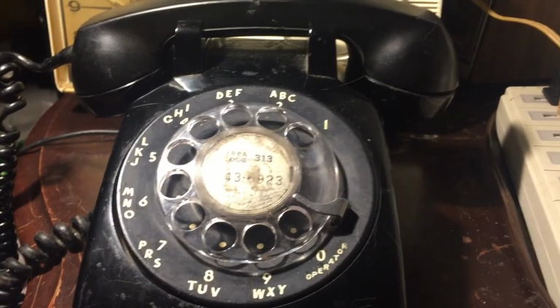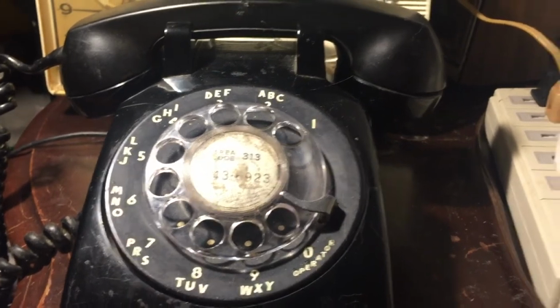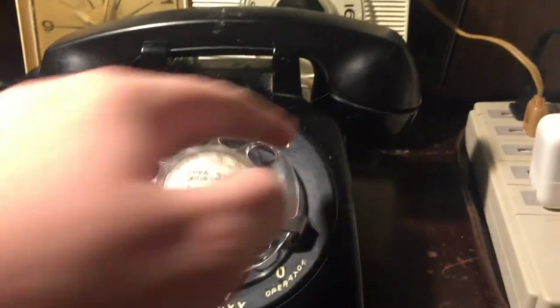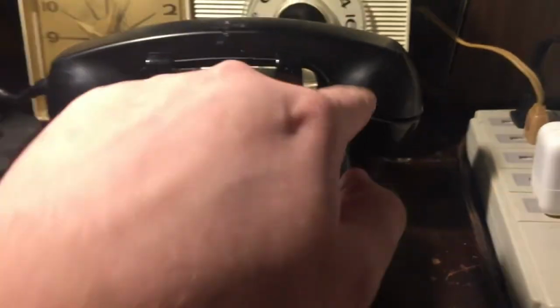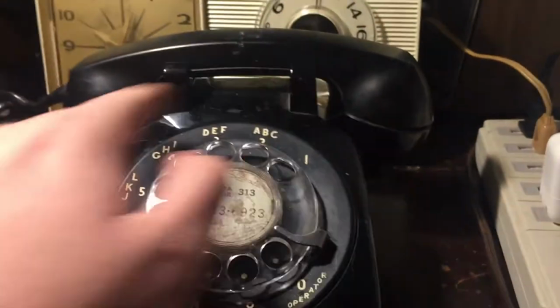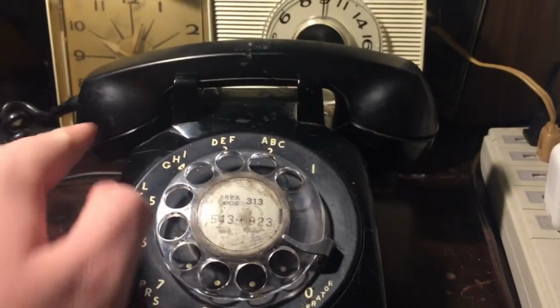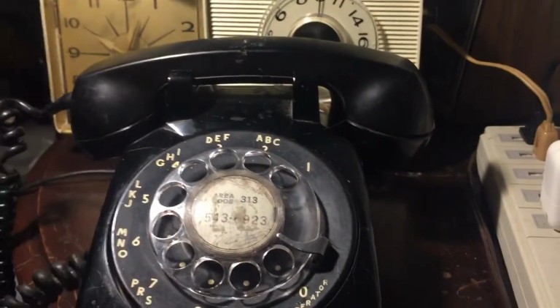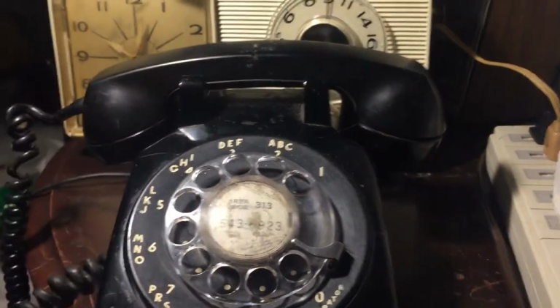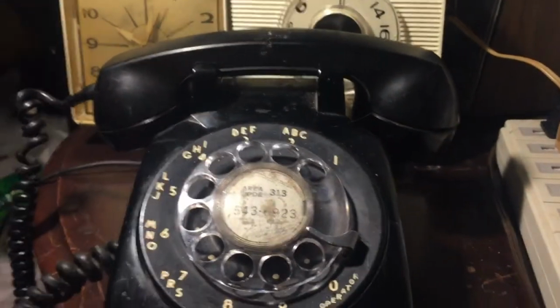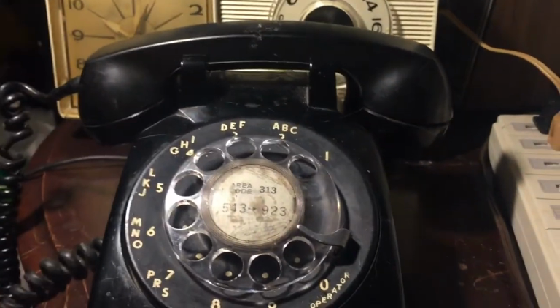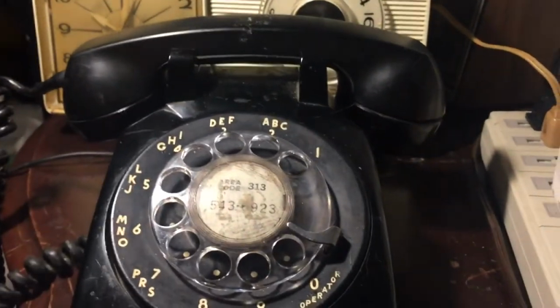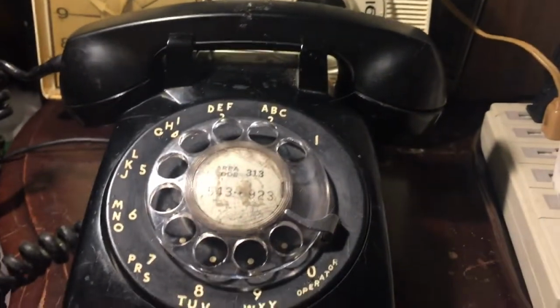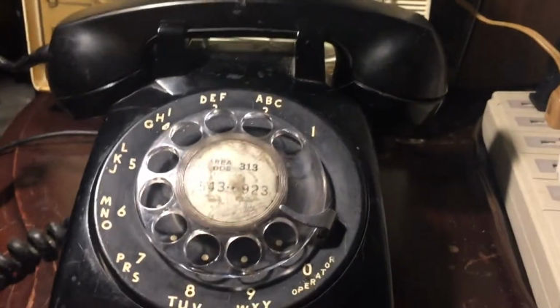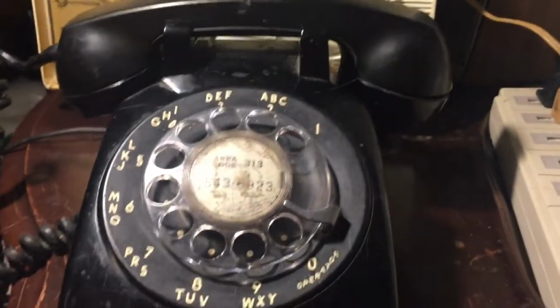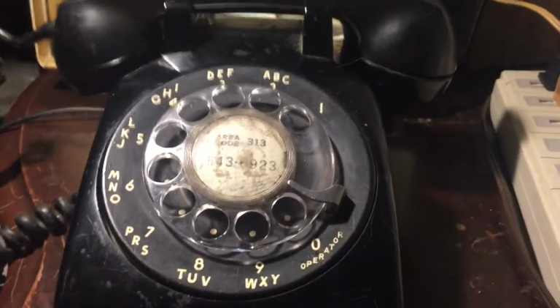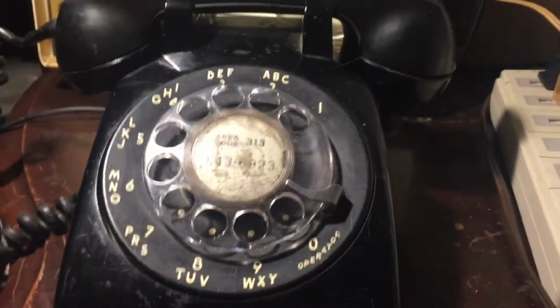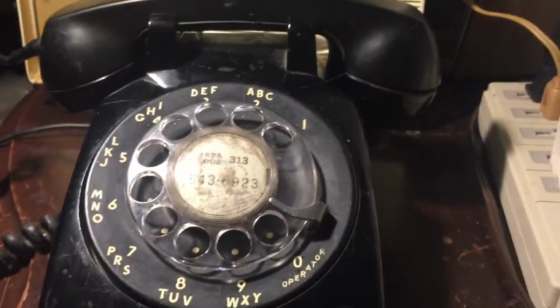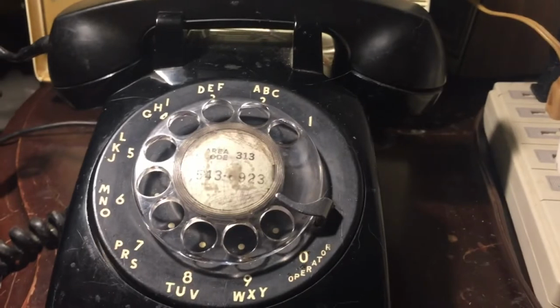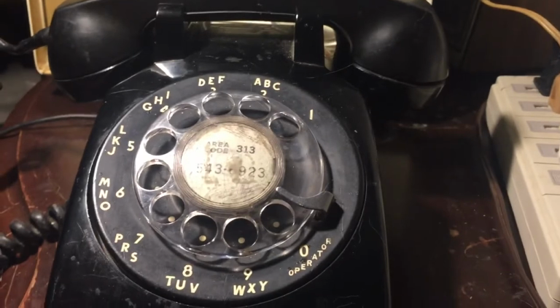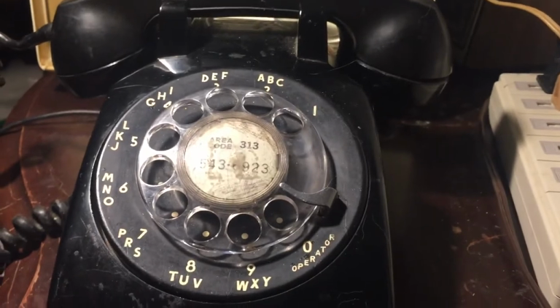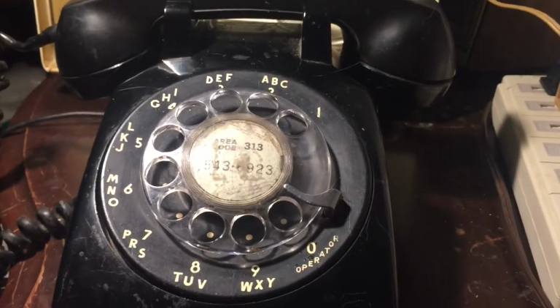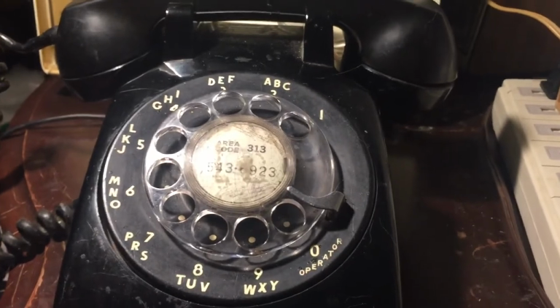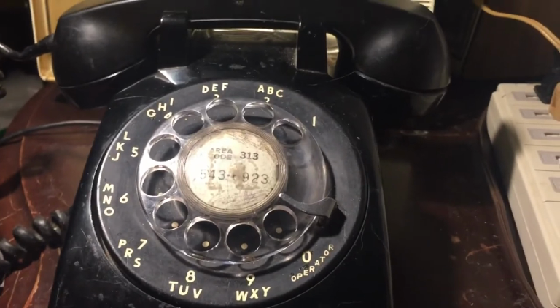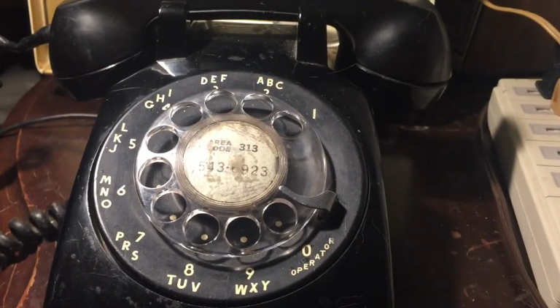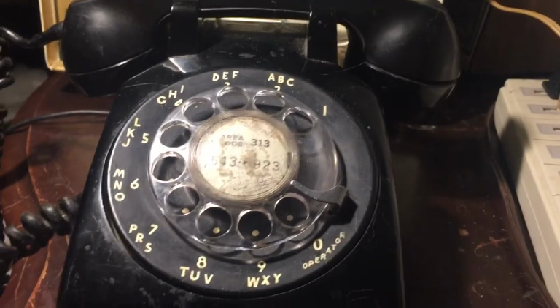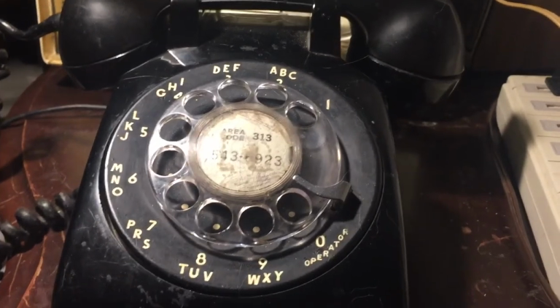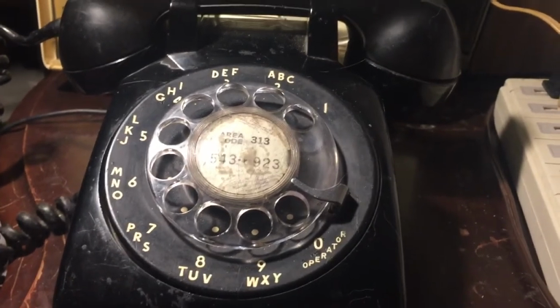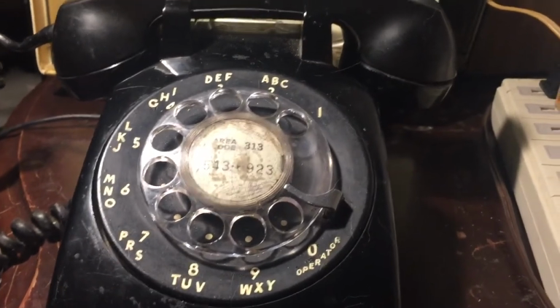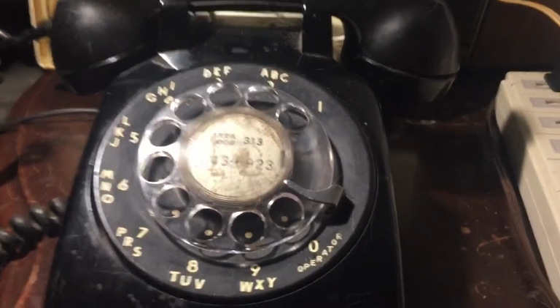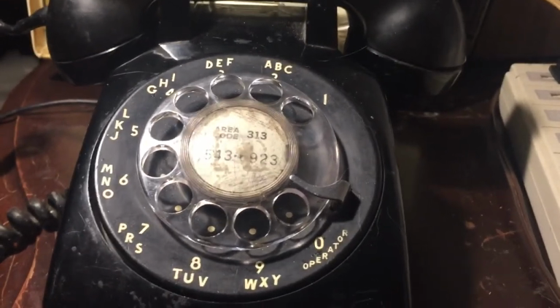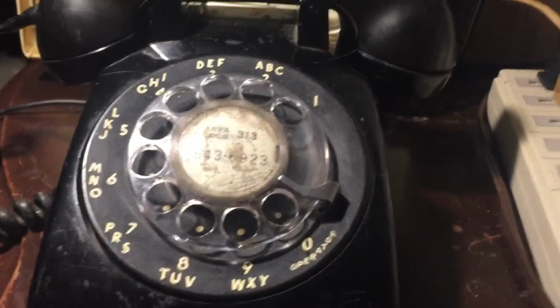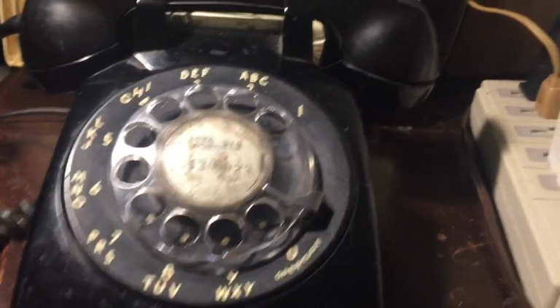The speakers inside are date coded 12 of 74 — that's December of 74.